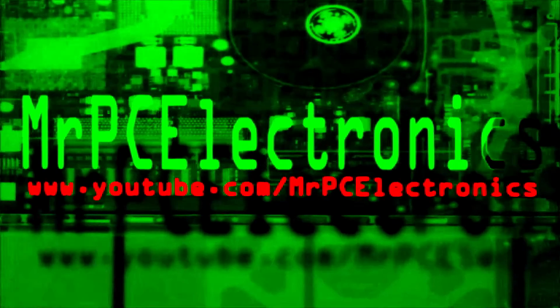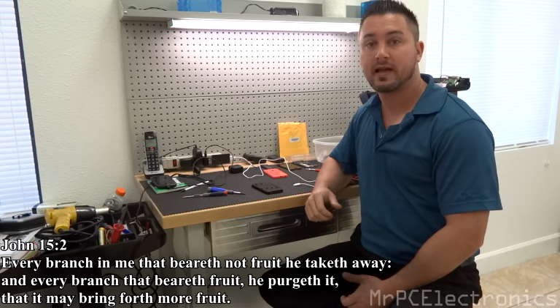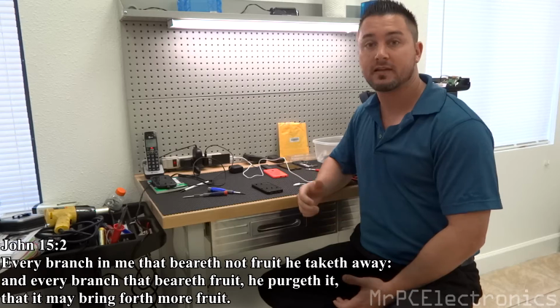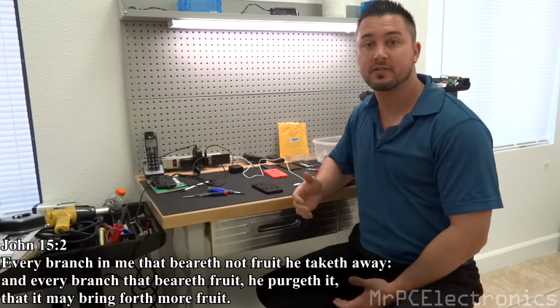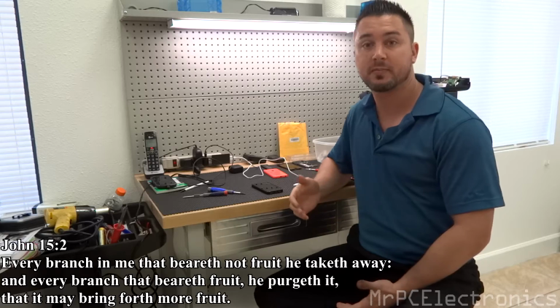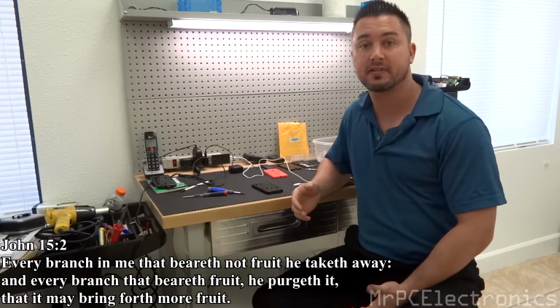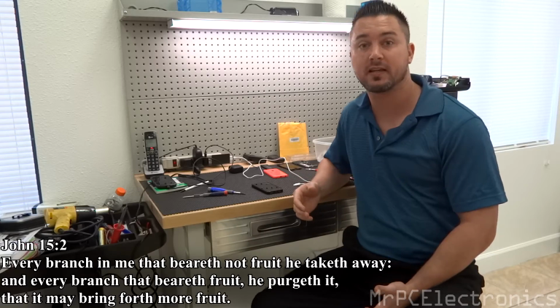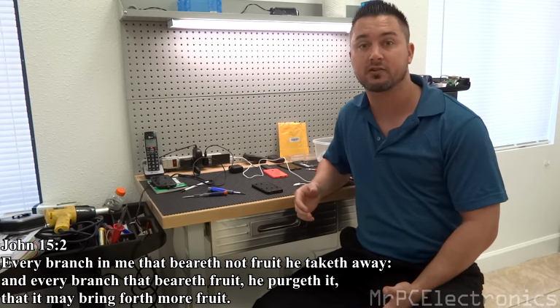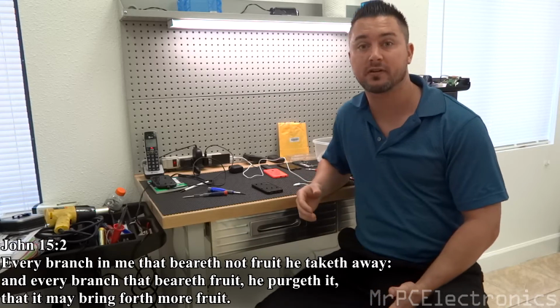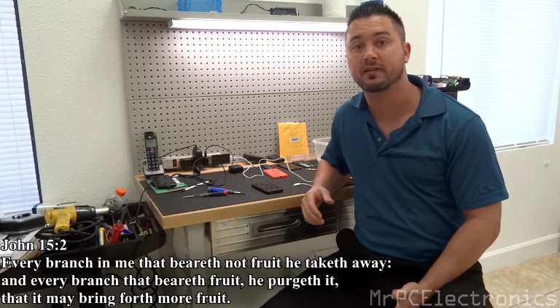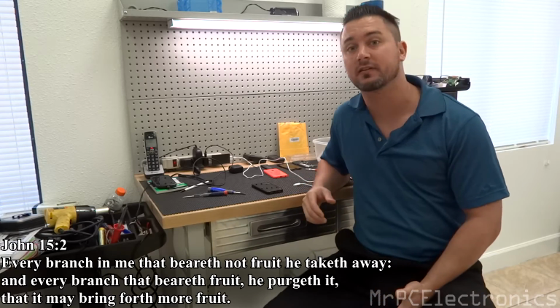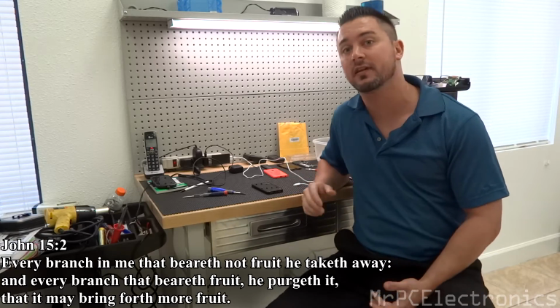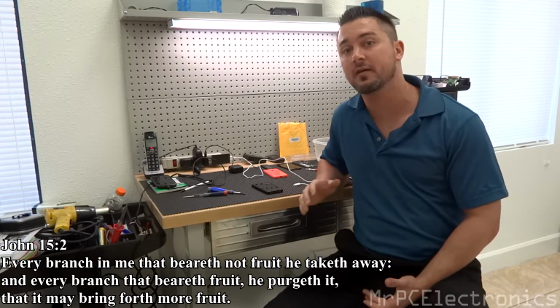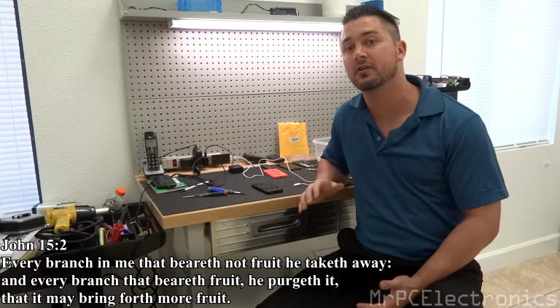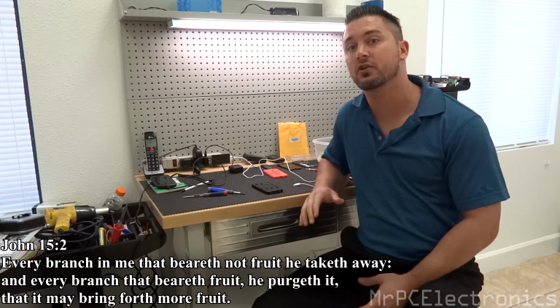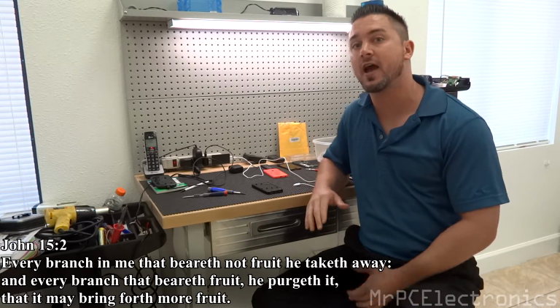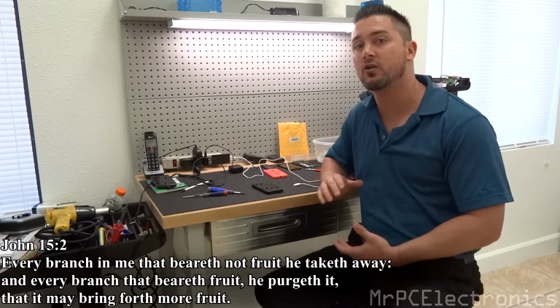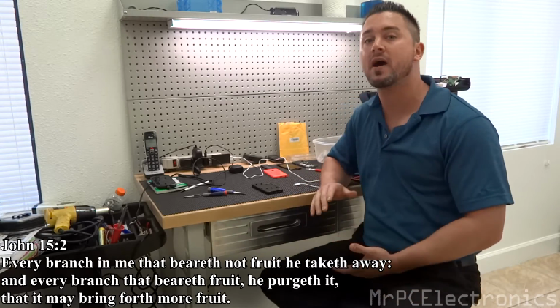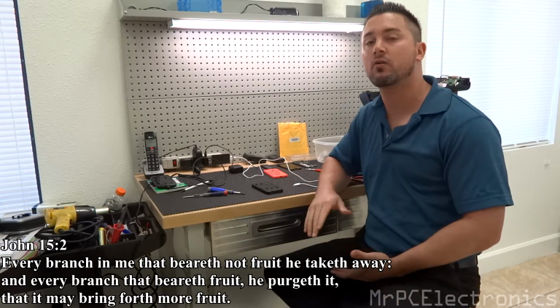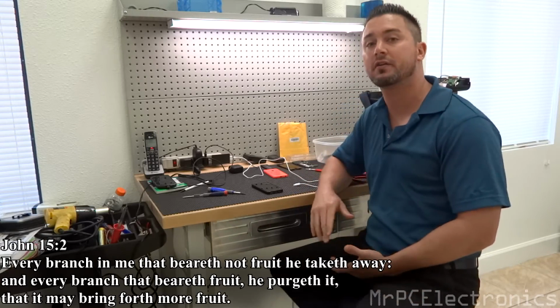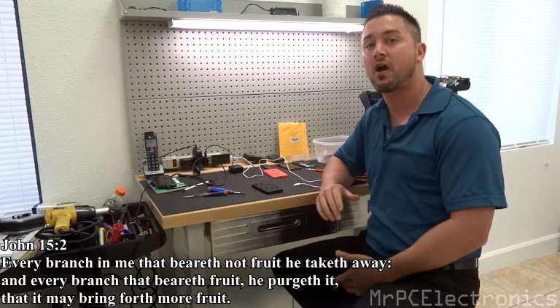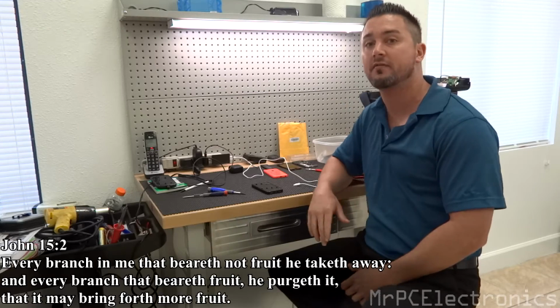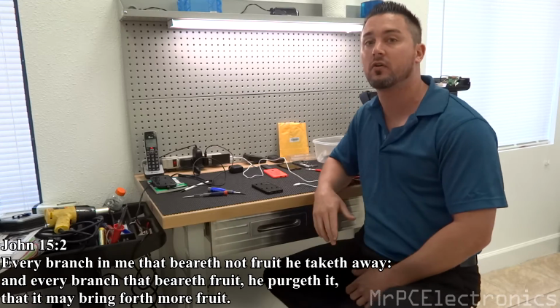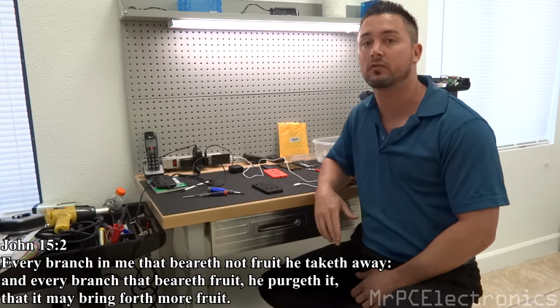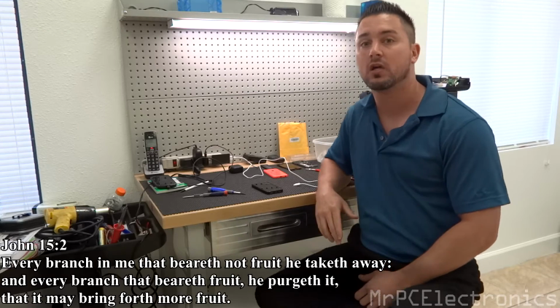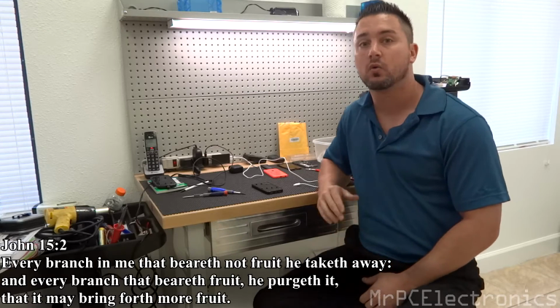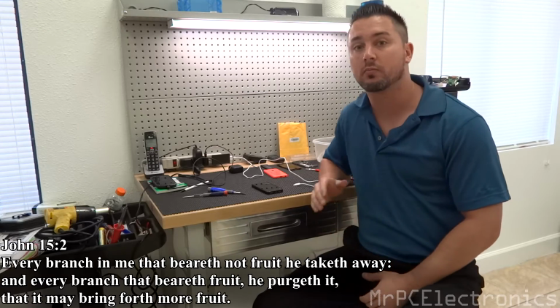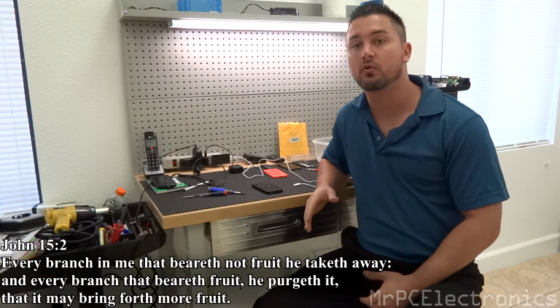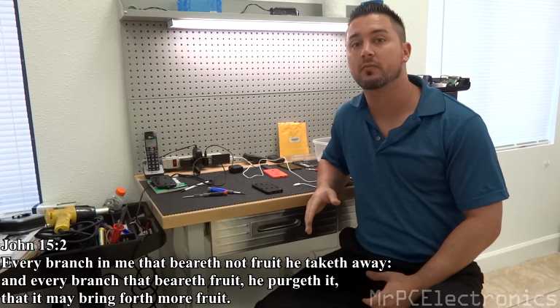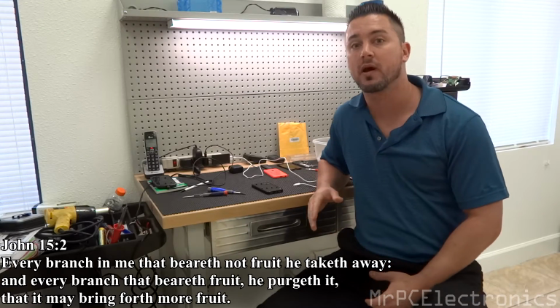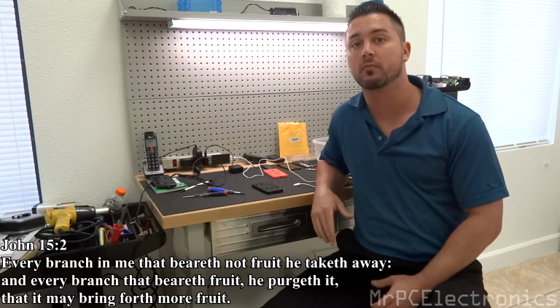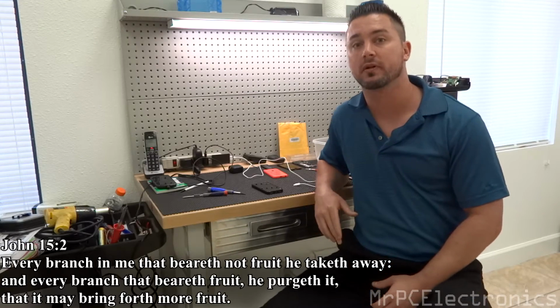Hey guys, Mr. PC Electronics here. Today I'm going to show you how to power on your iPhone with a broken power button.